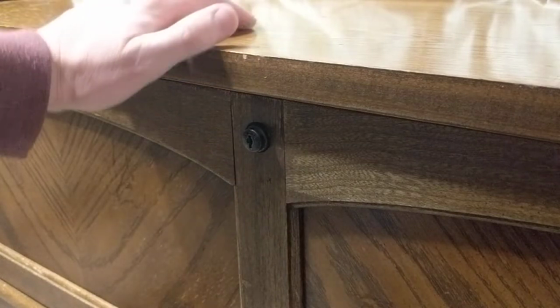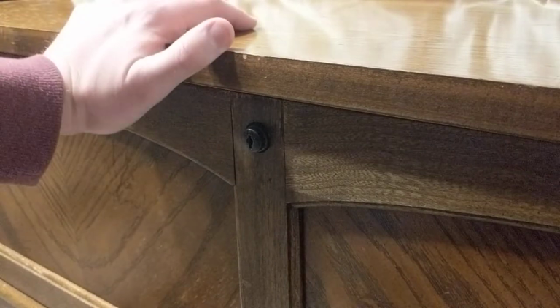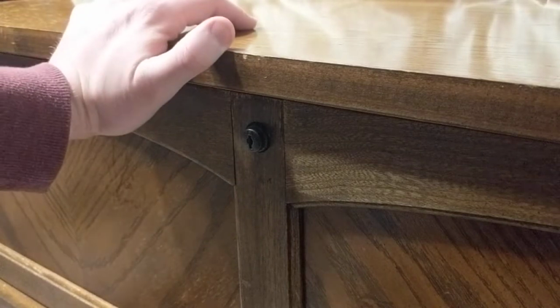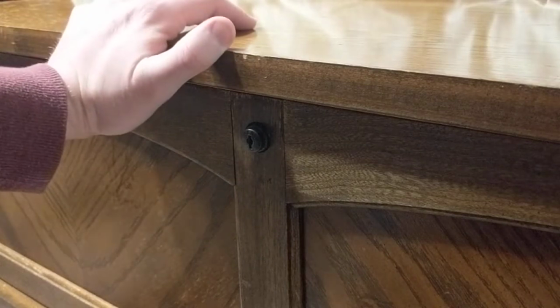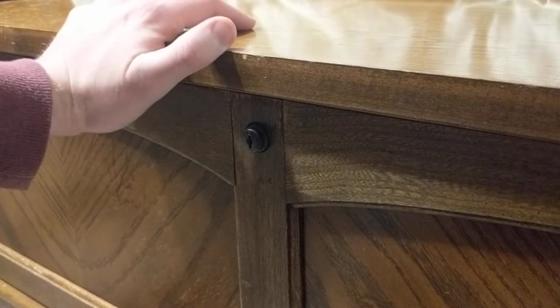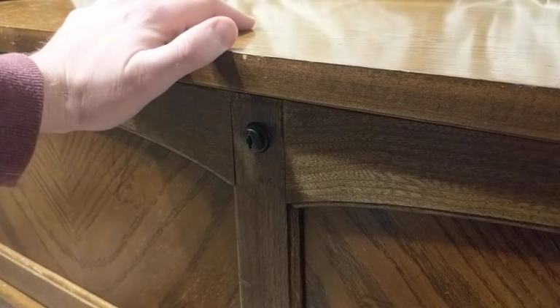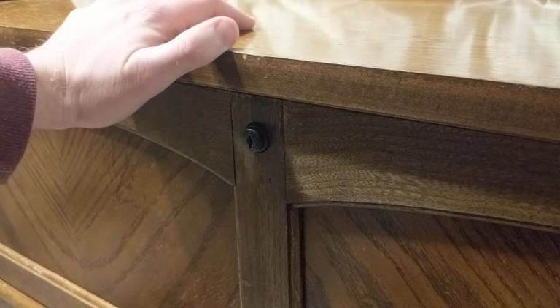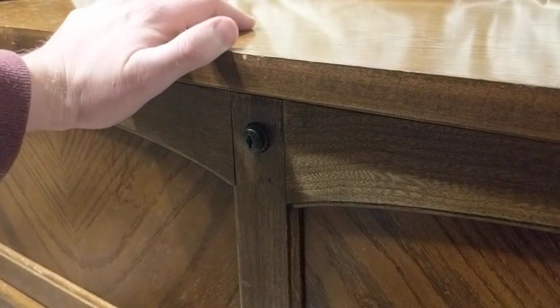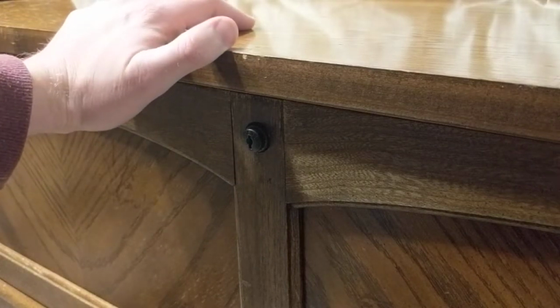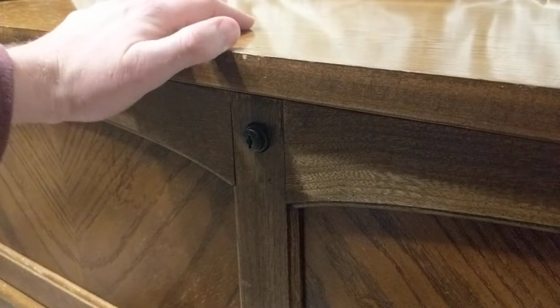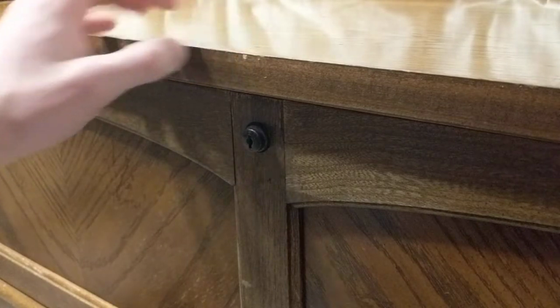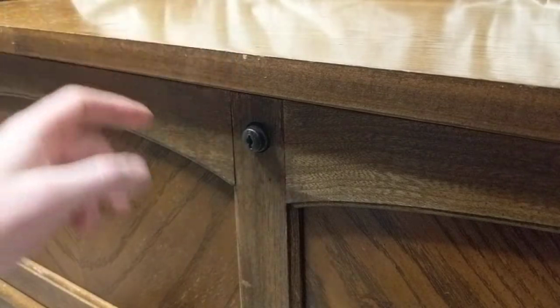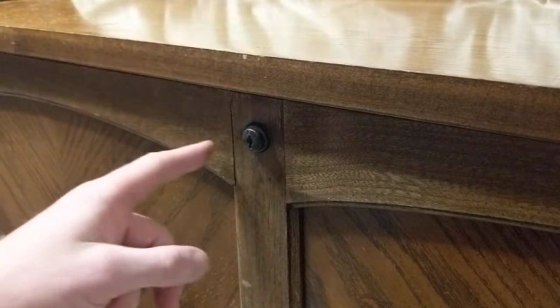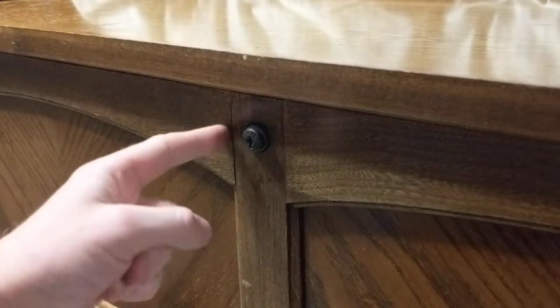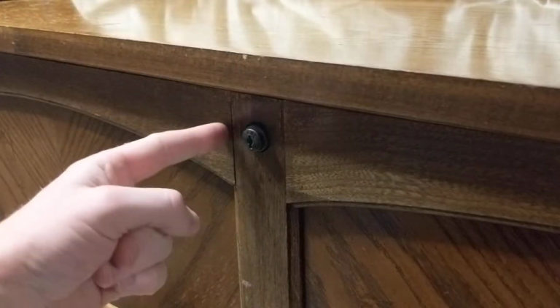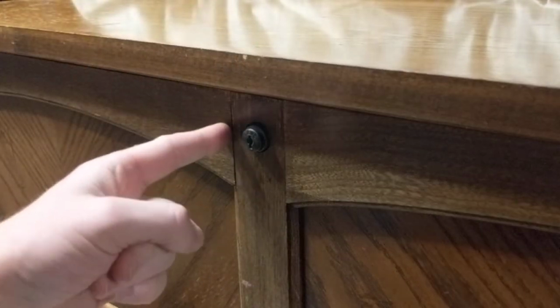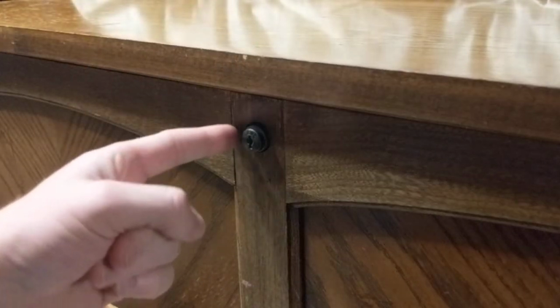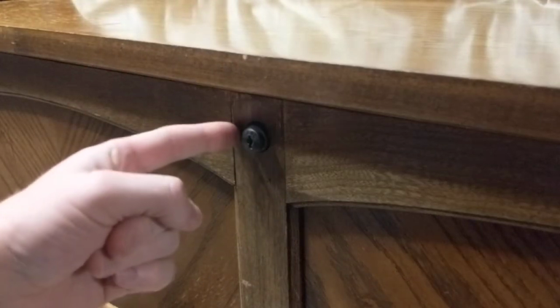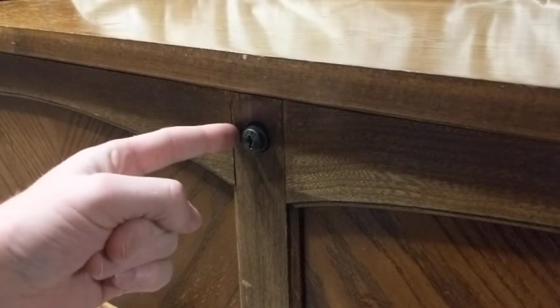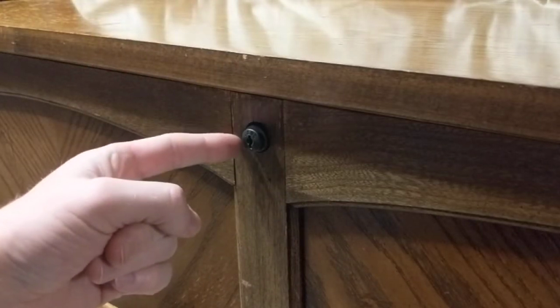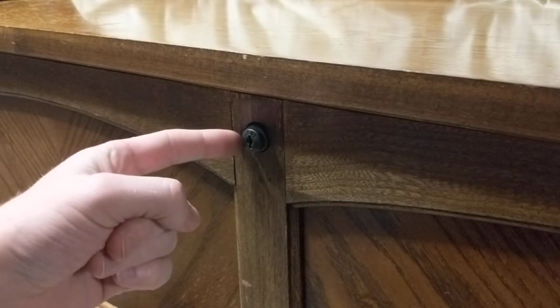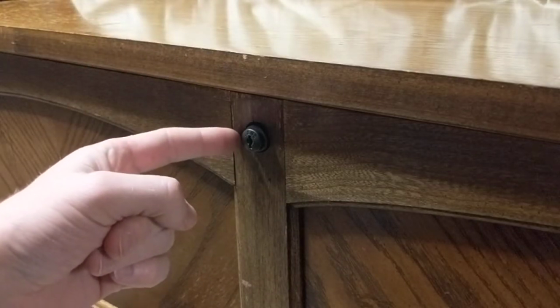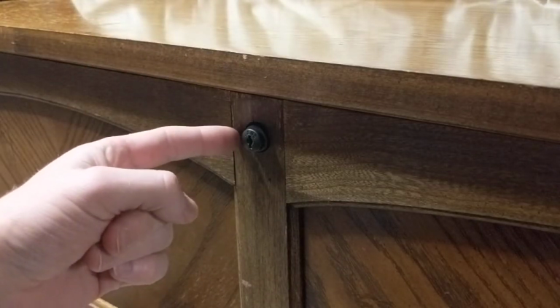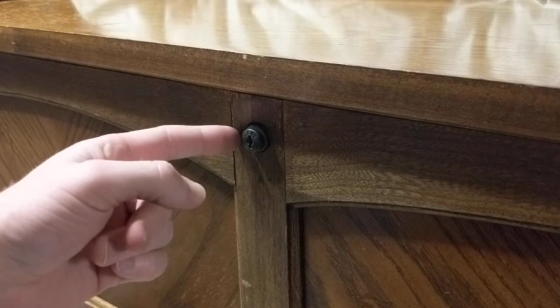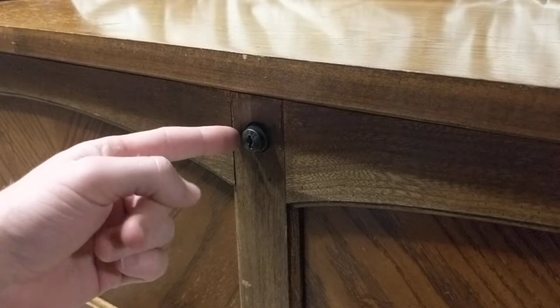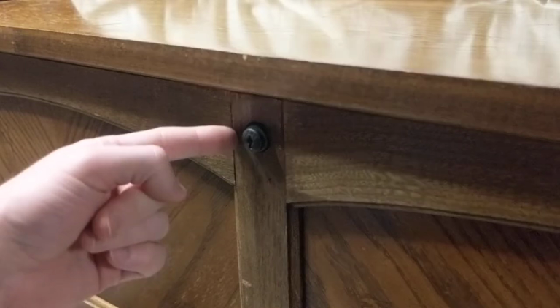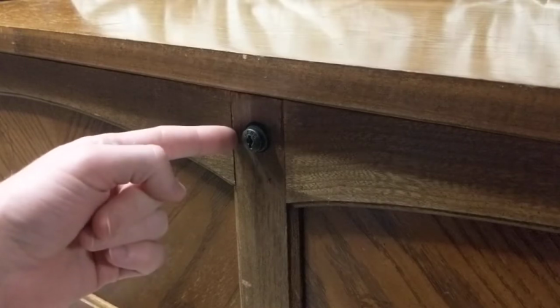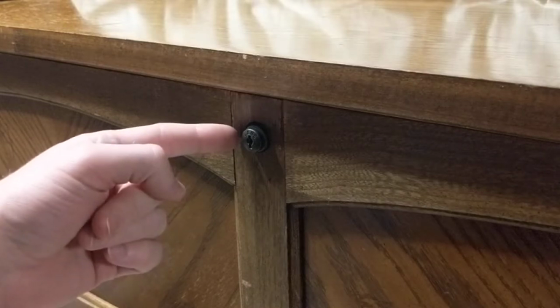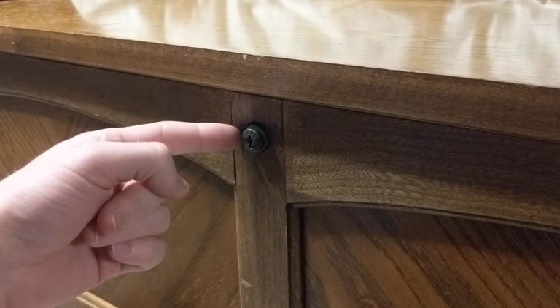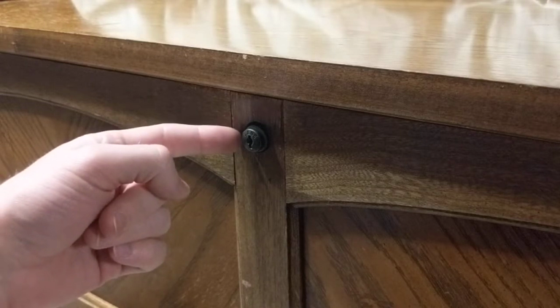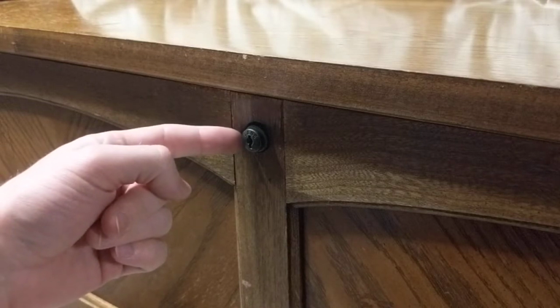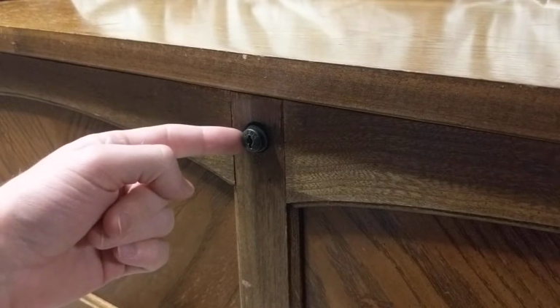Hey YouTube, ZedWrench here, and today I found a lock in my house that I haven't picked before.